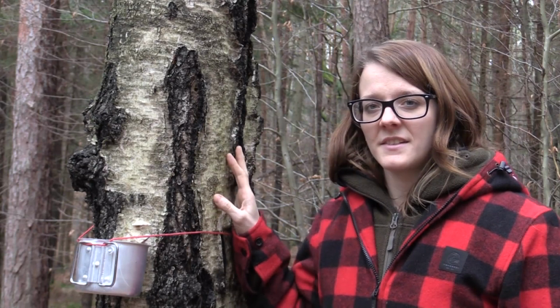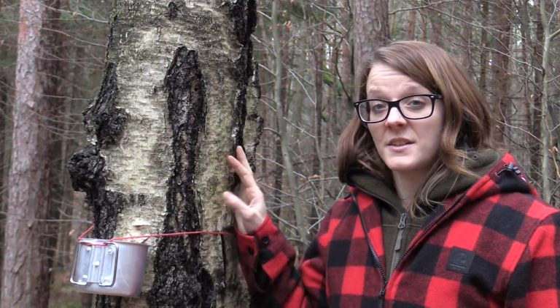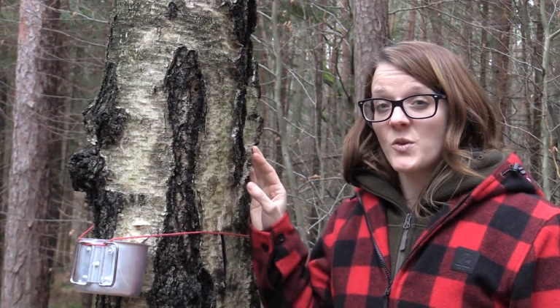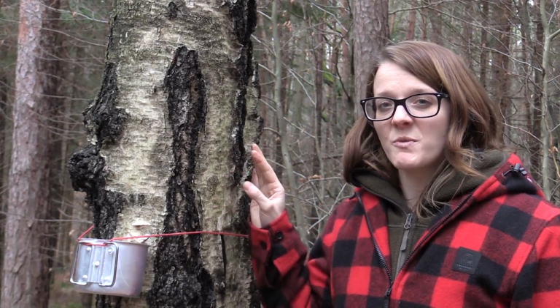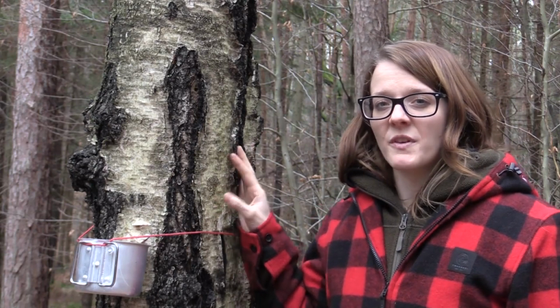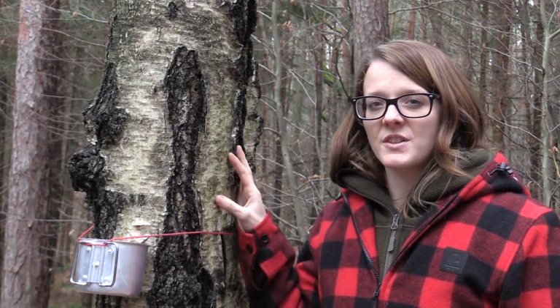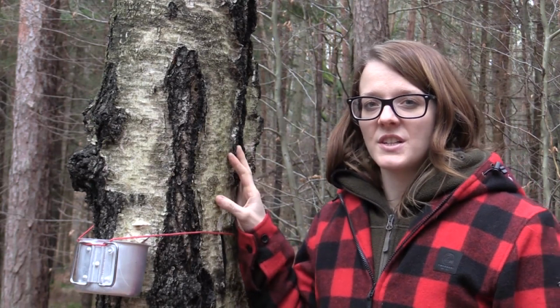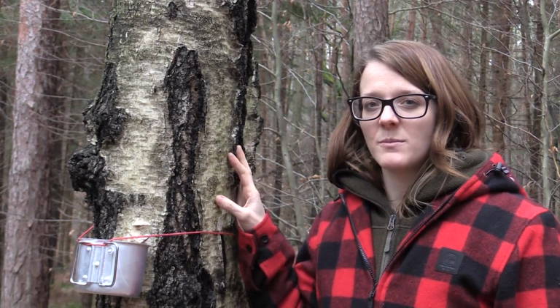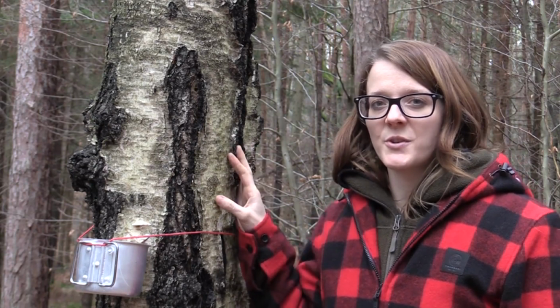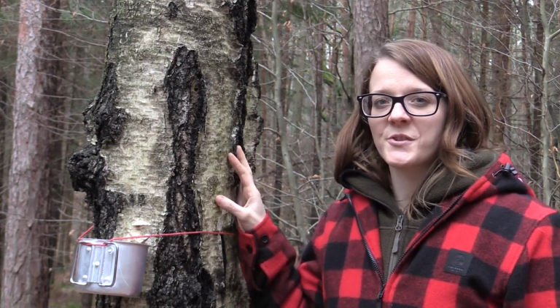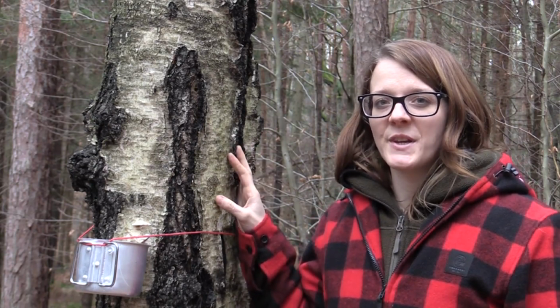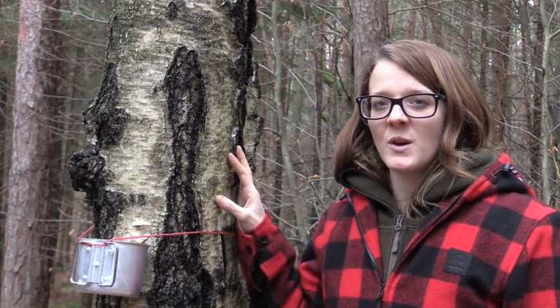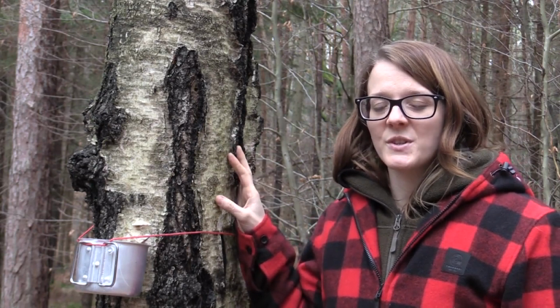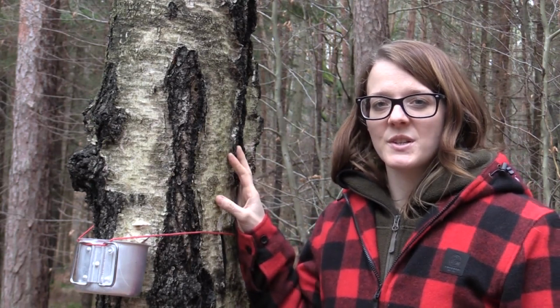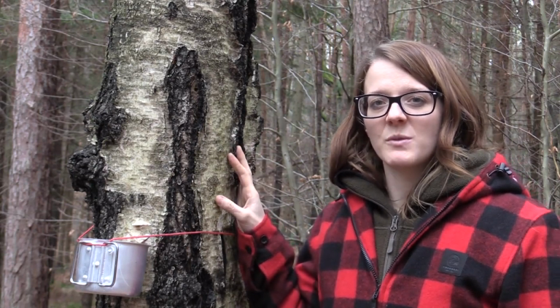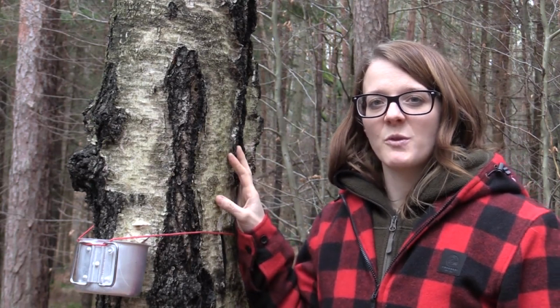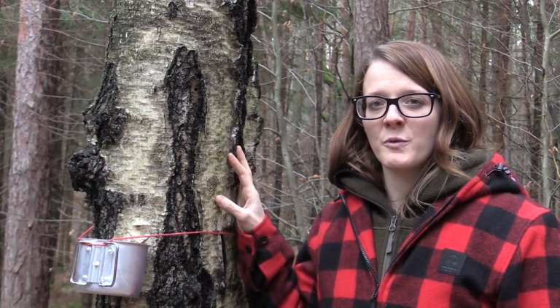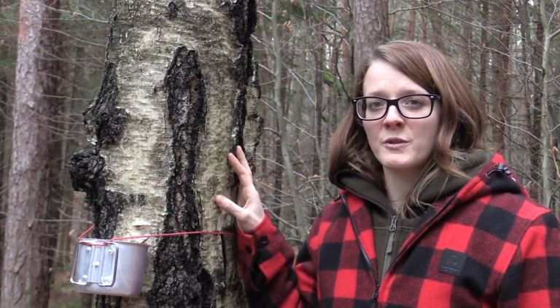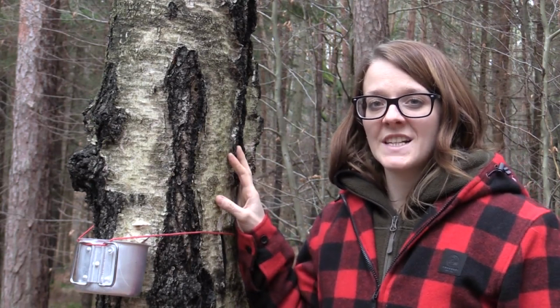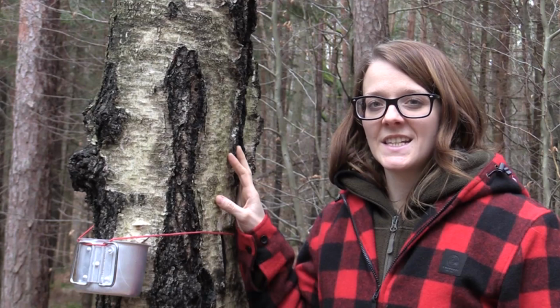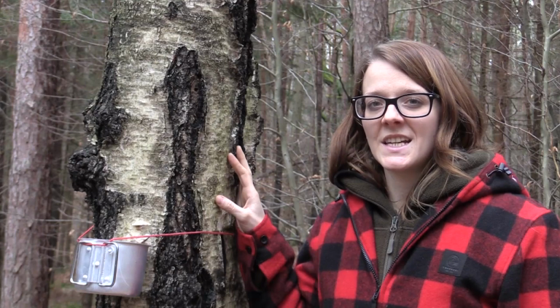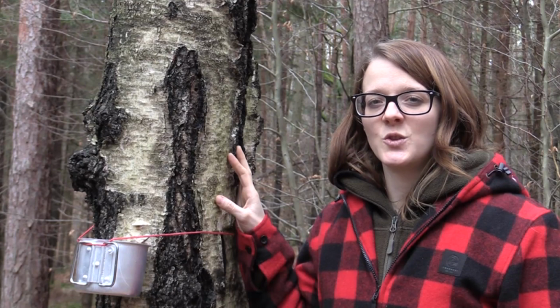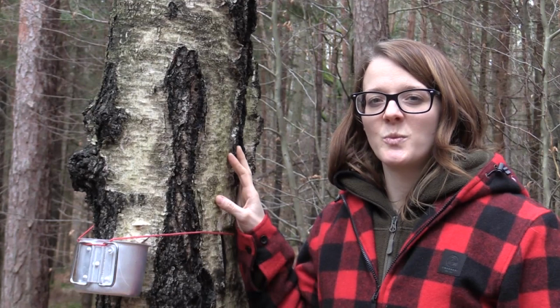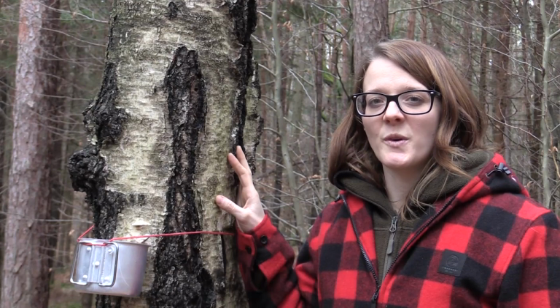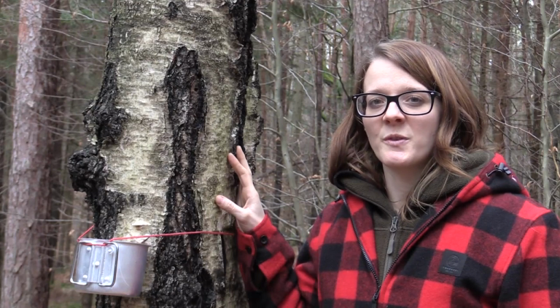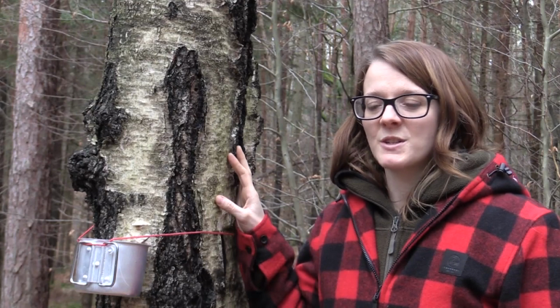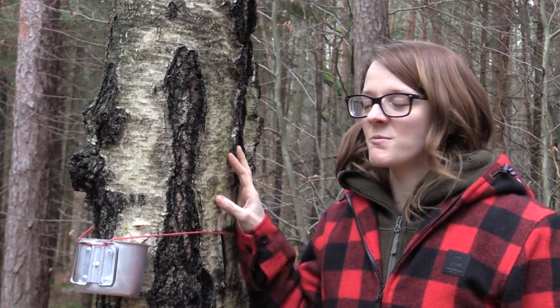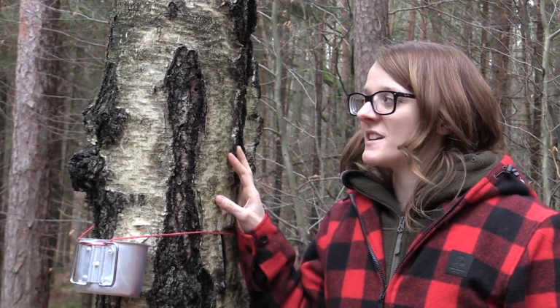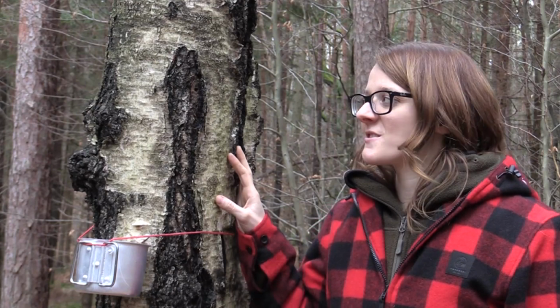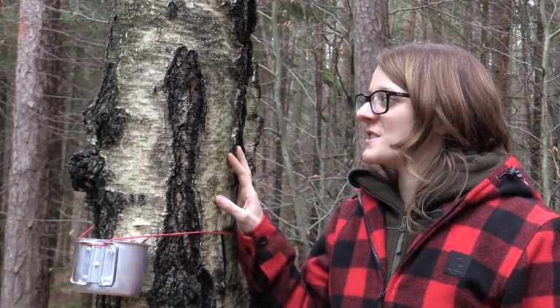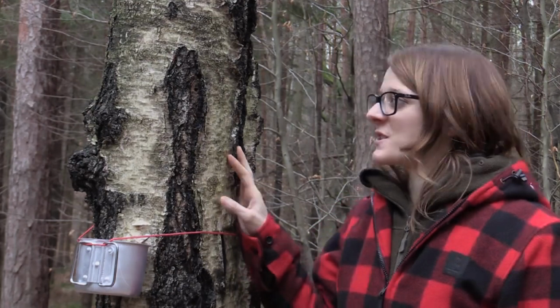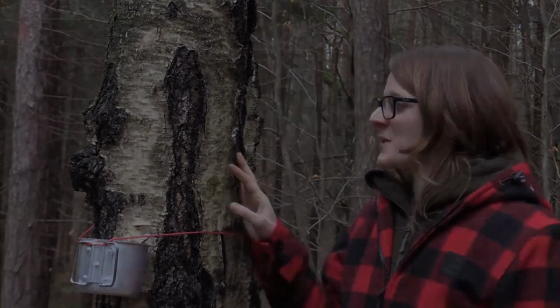And in Norse mythology the birch tree was a symbol for fertility and new birth, which is pretty interesting to know.